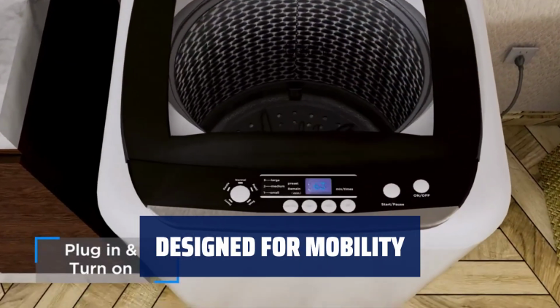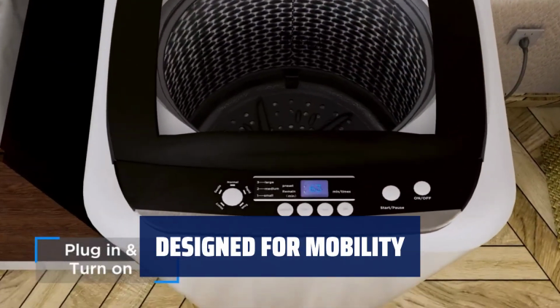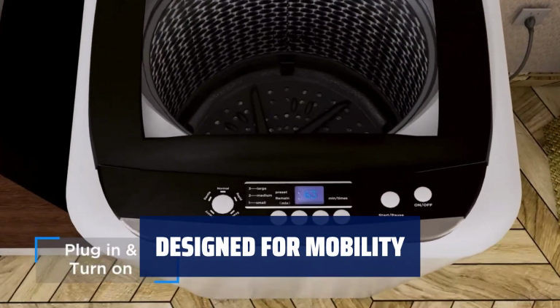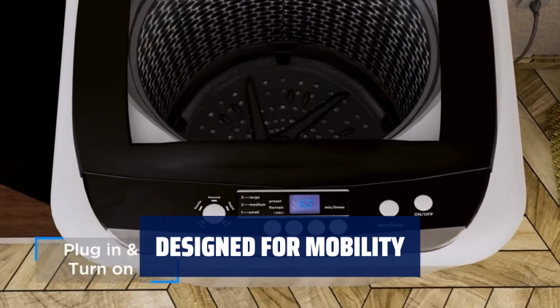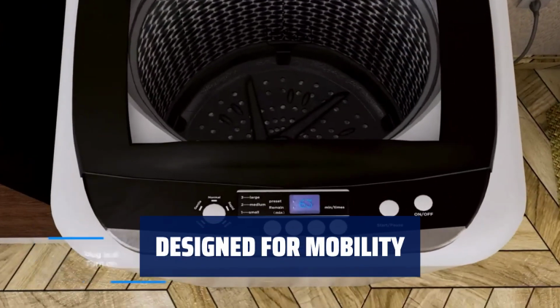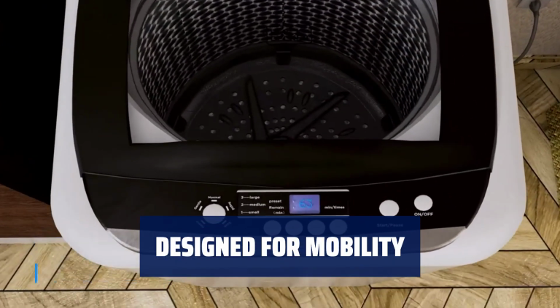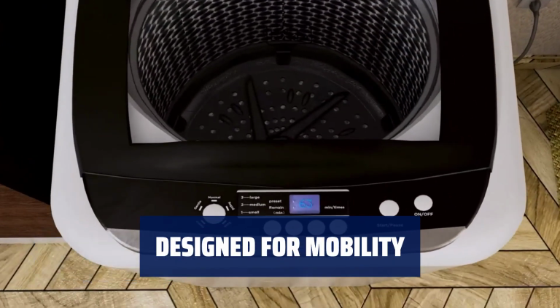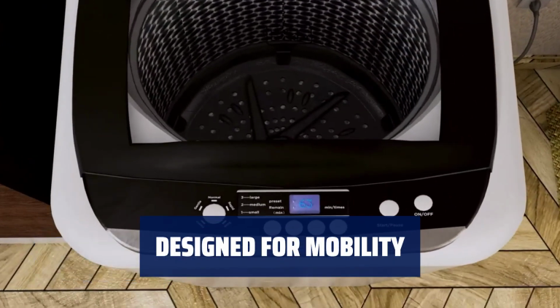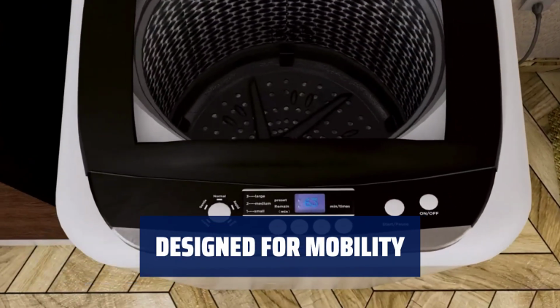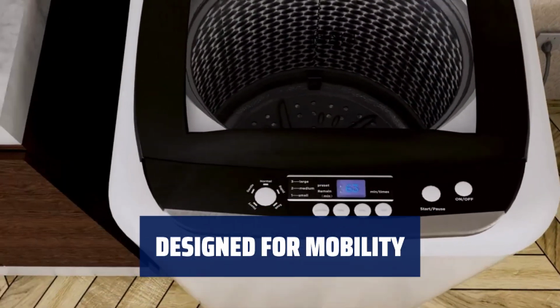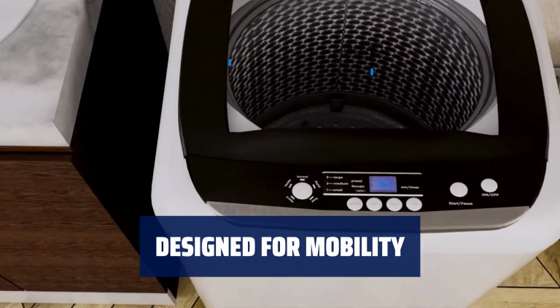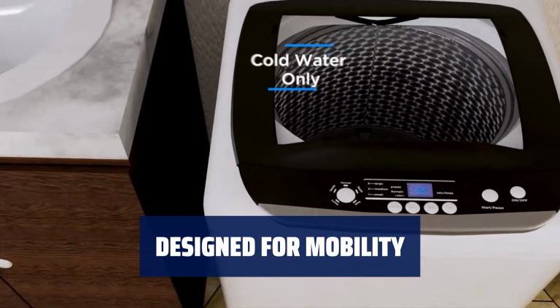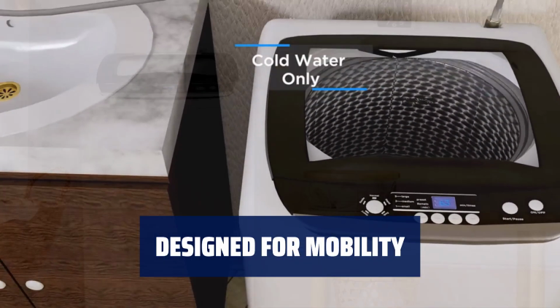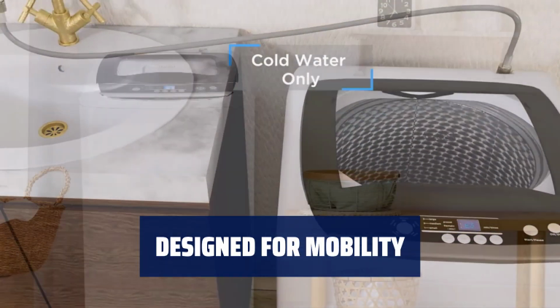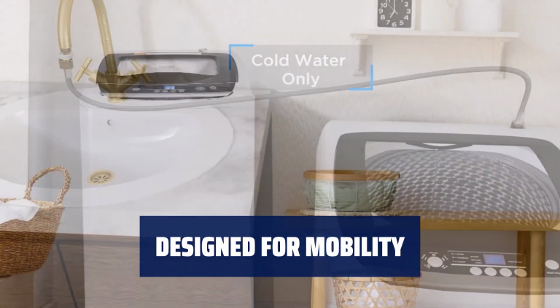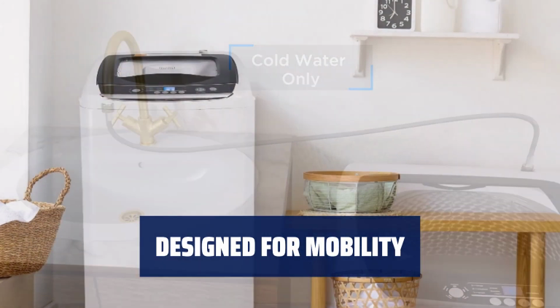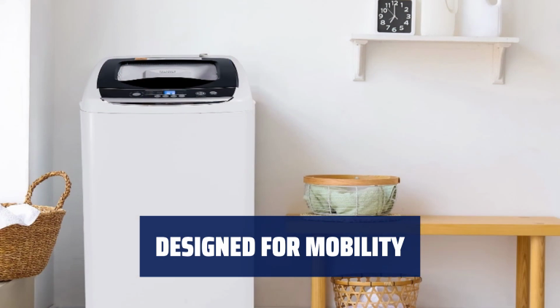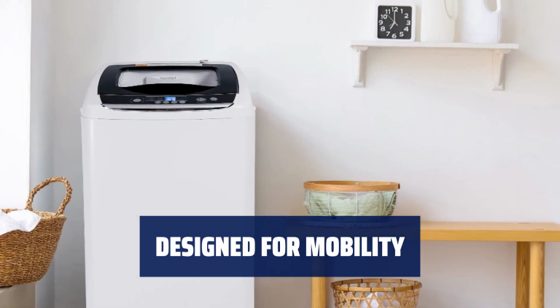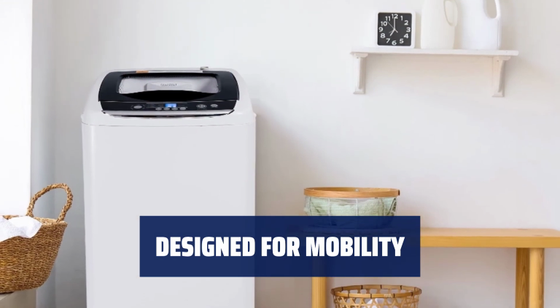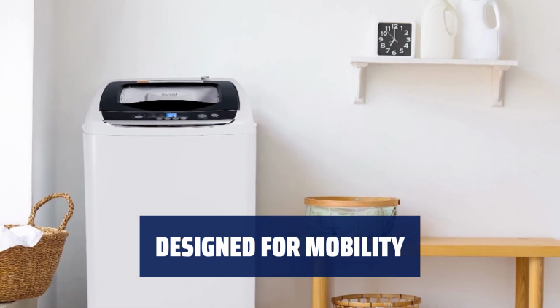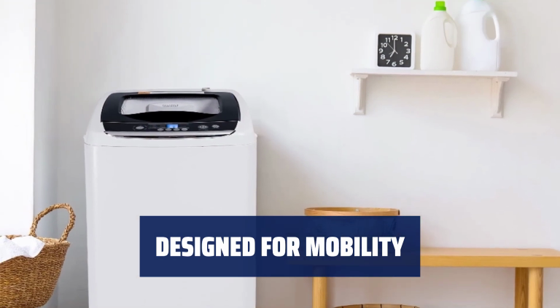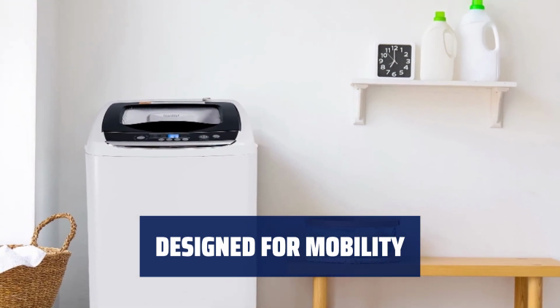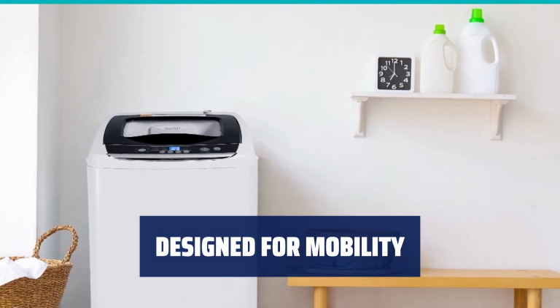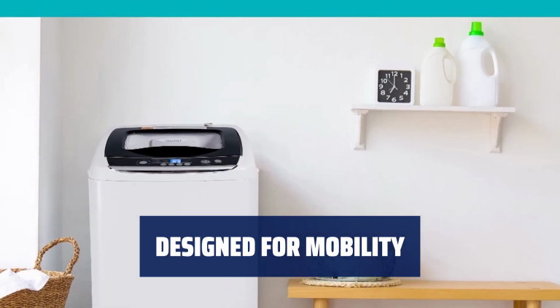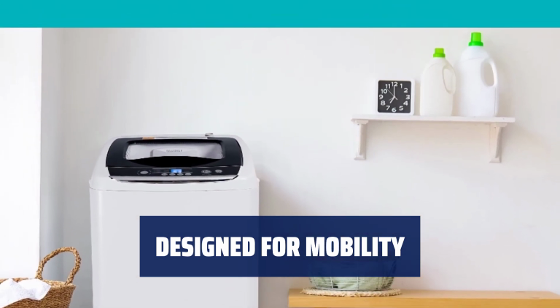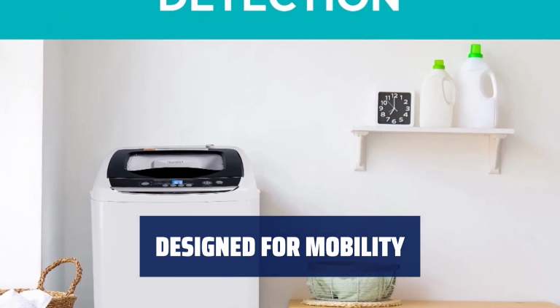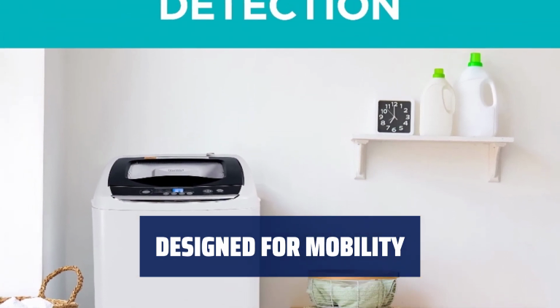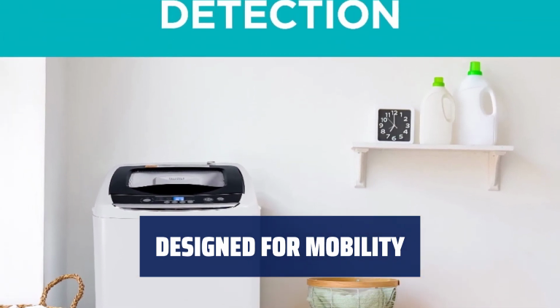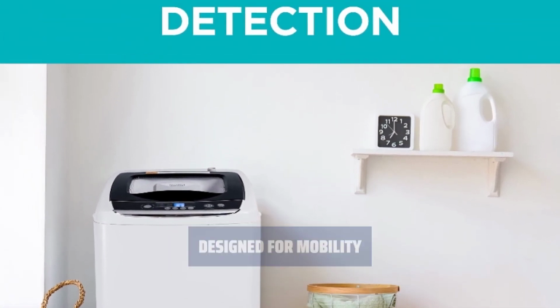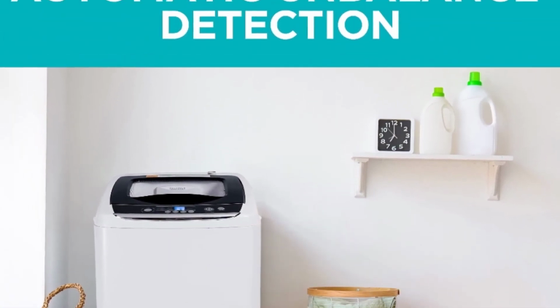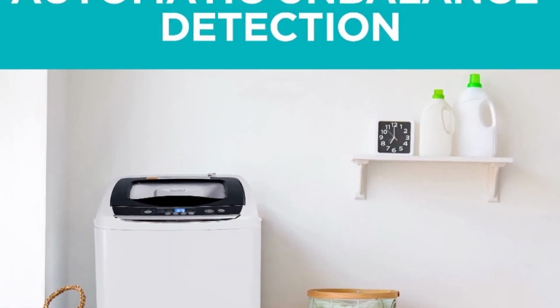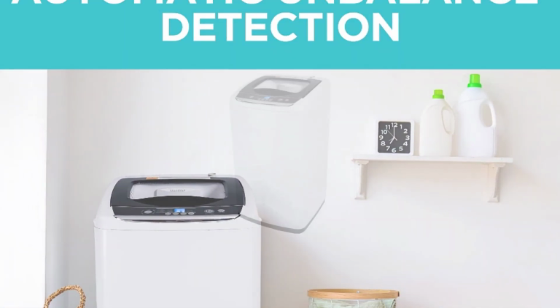Easily move this portable washer around with two rollers, side handles, and an adjustable leveling leg. Includes quick-connect adapter and hoses.